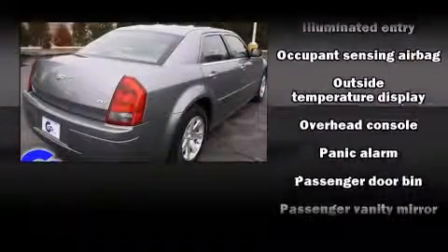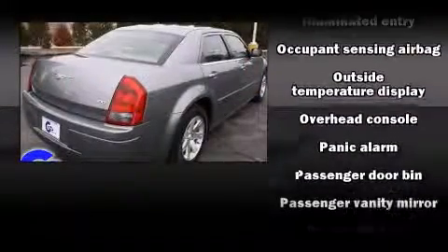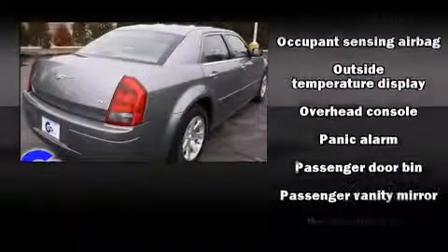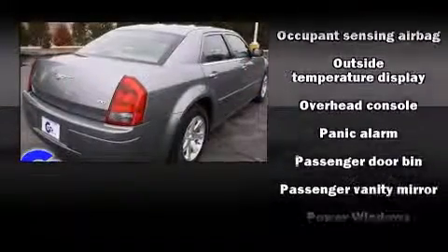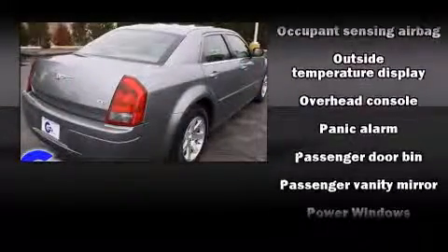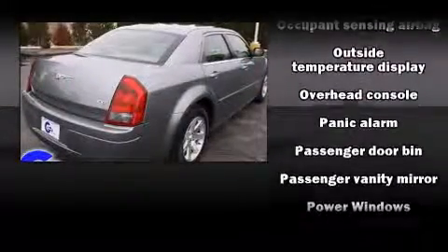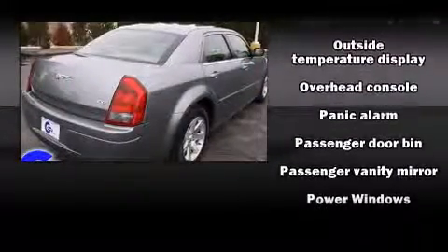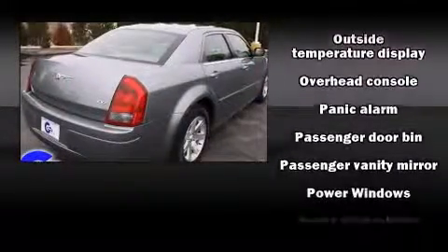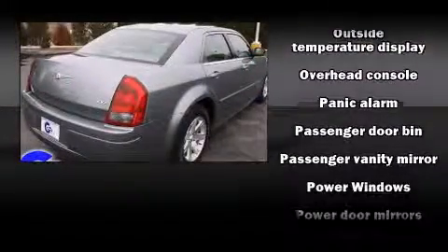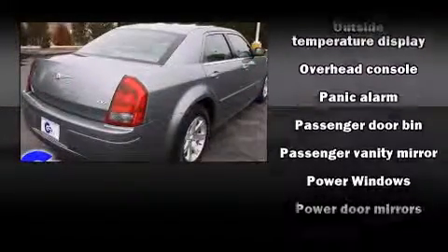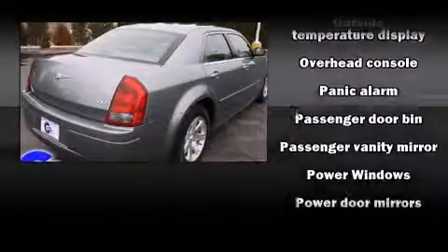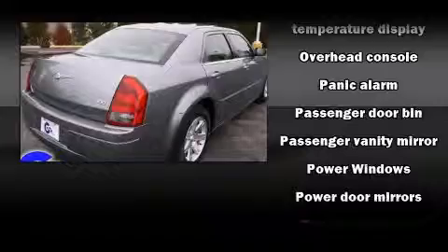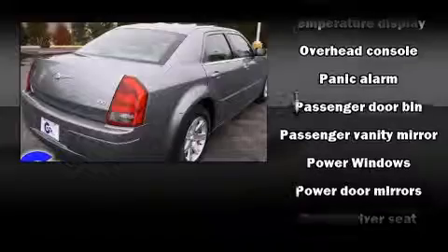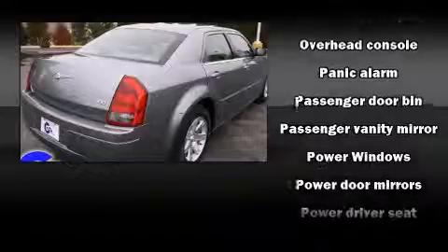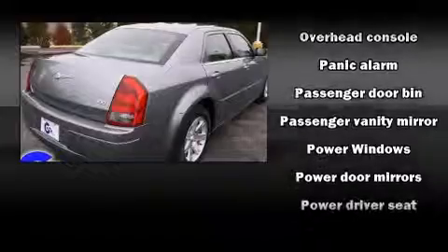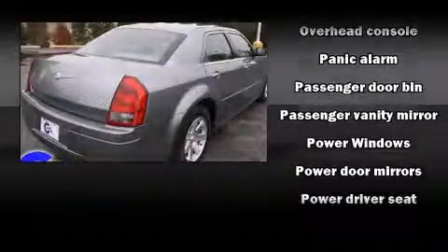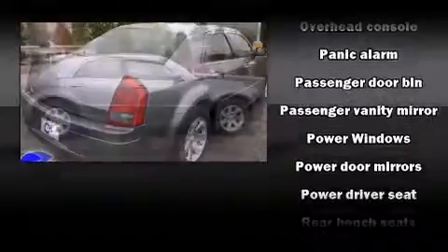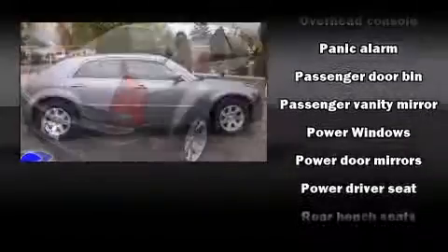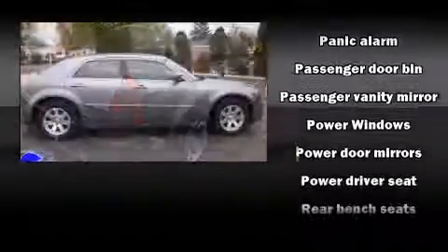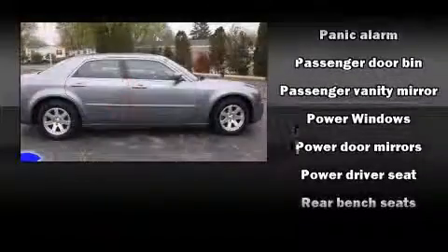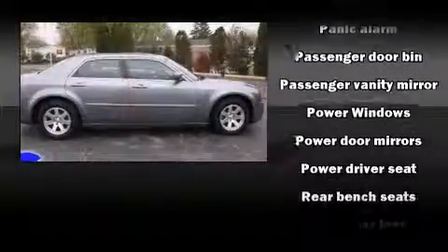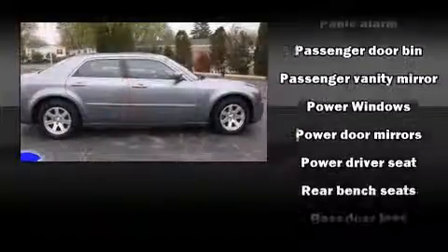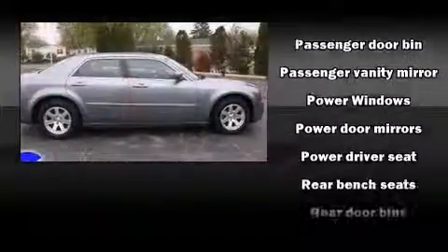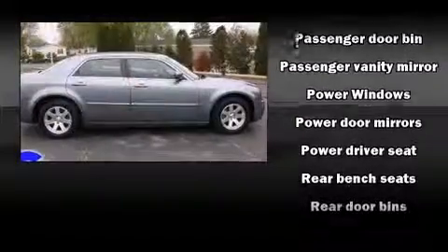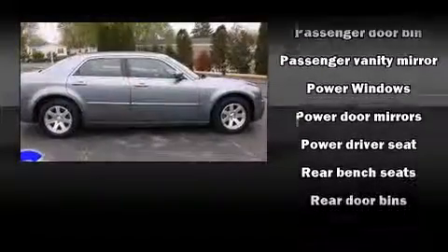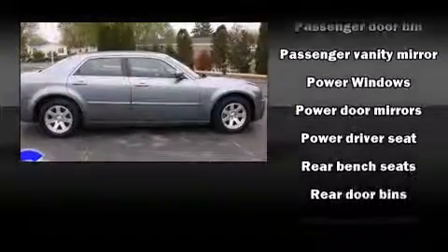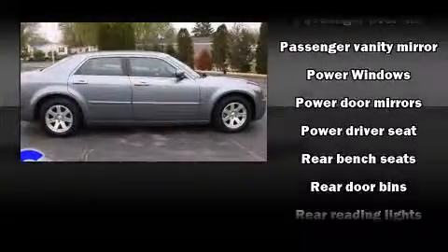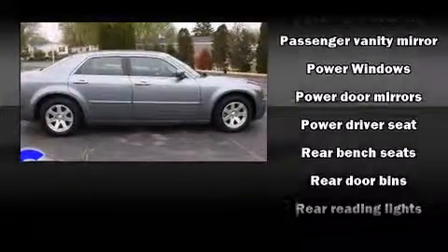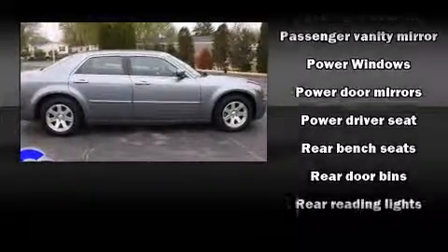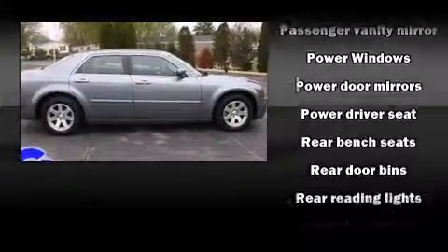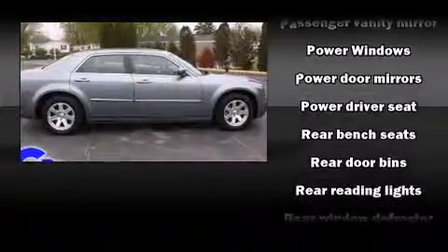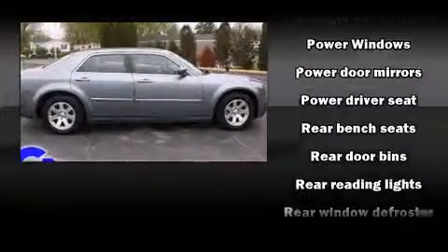Additional convenience features include variably intermittent wipers, an outside temperature display, and one-touch window functionality.